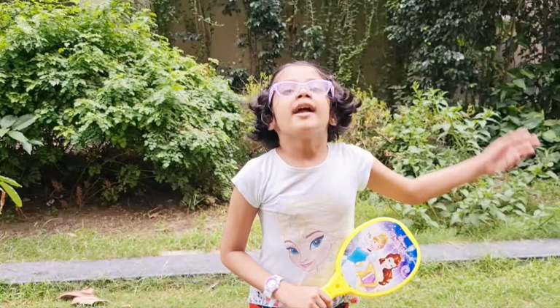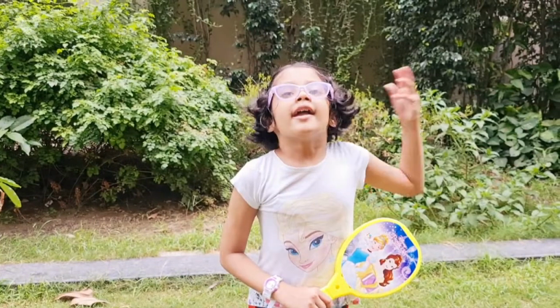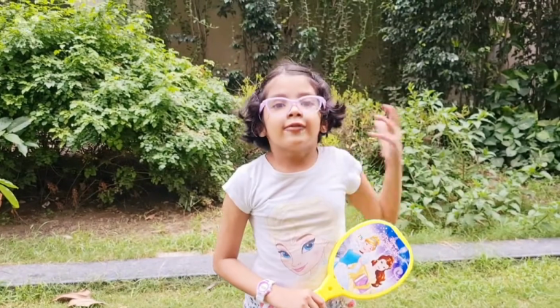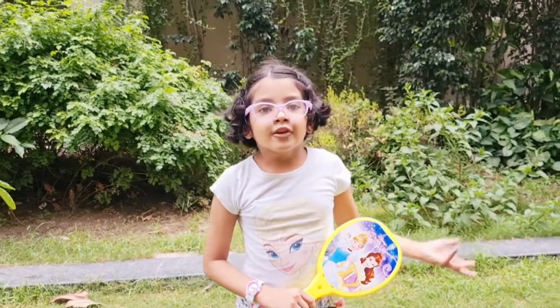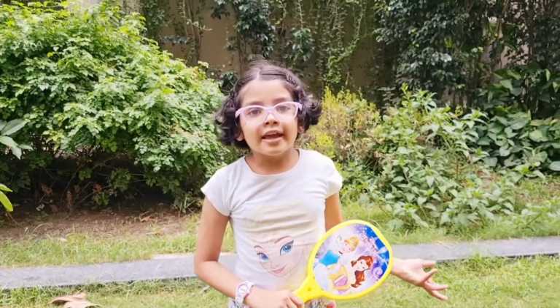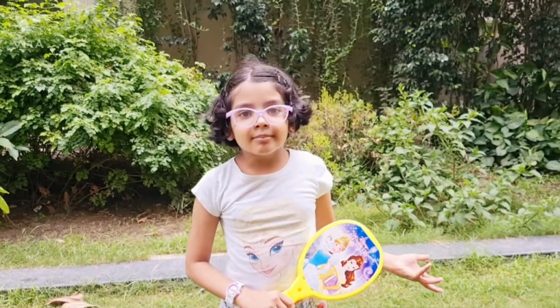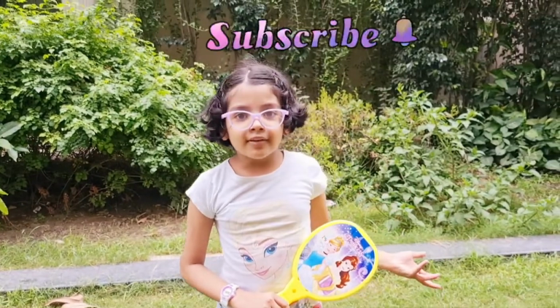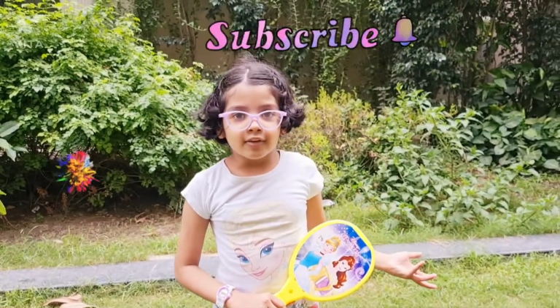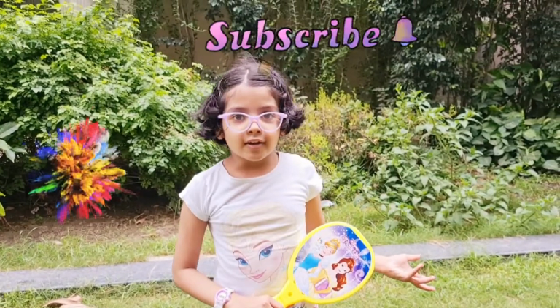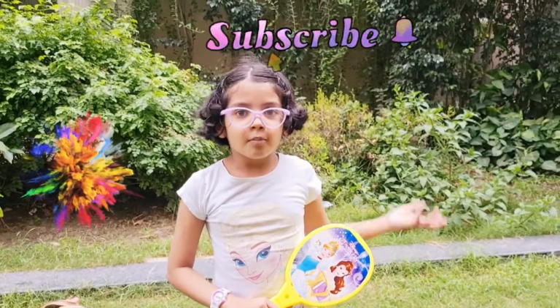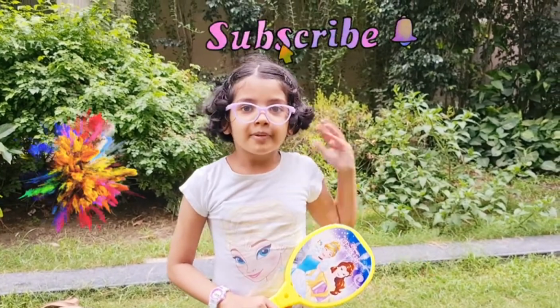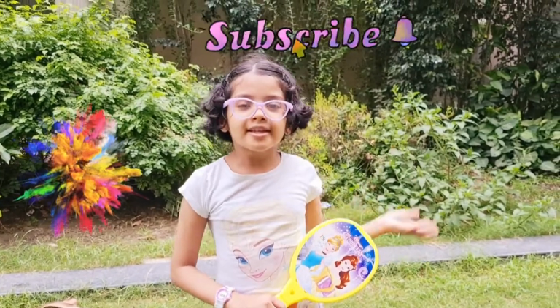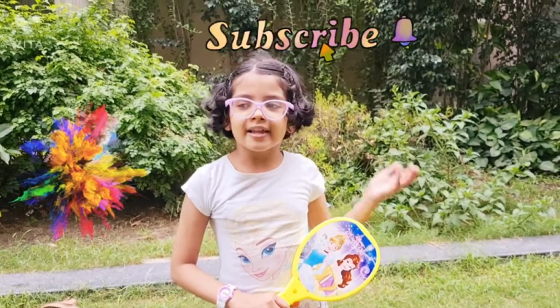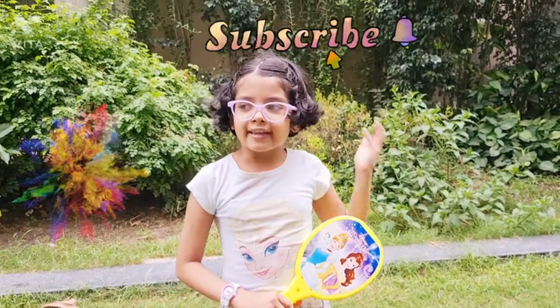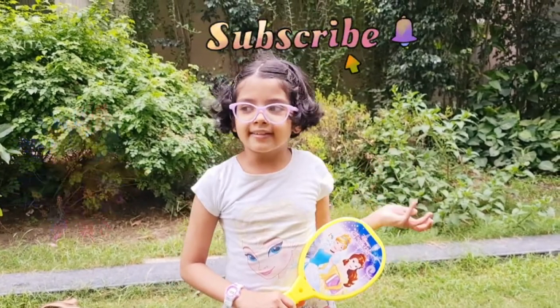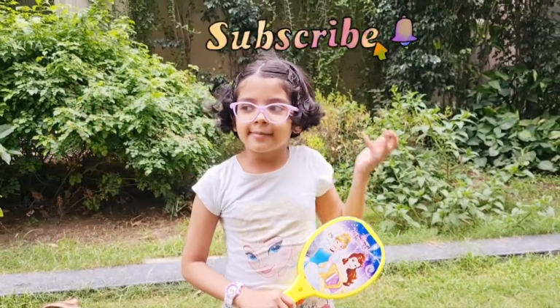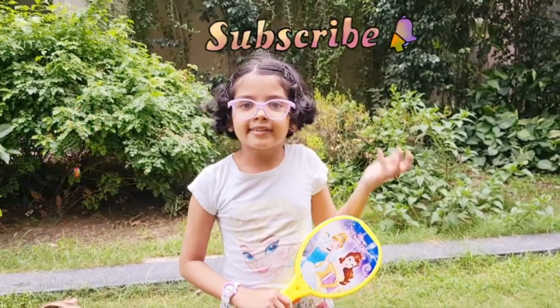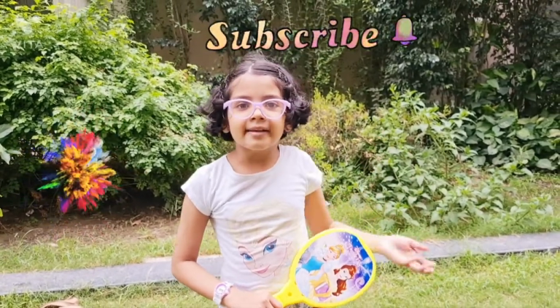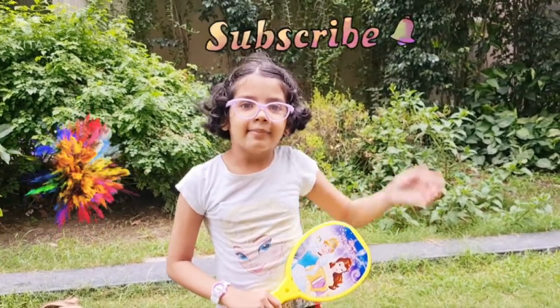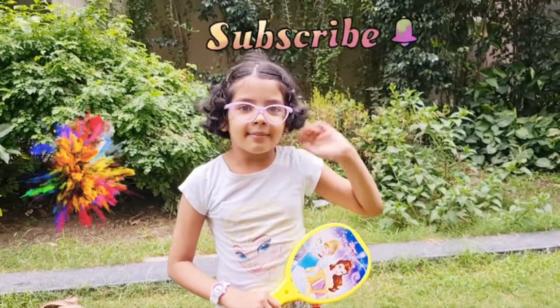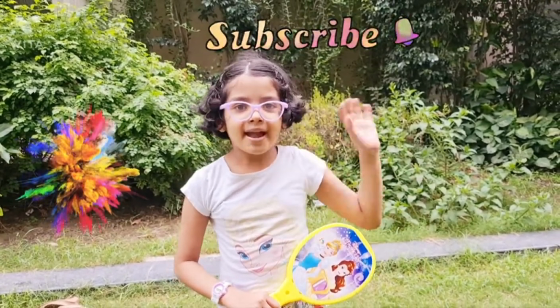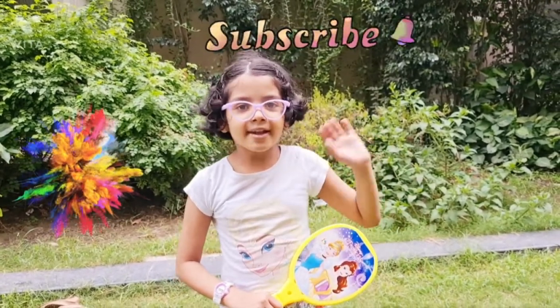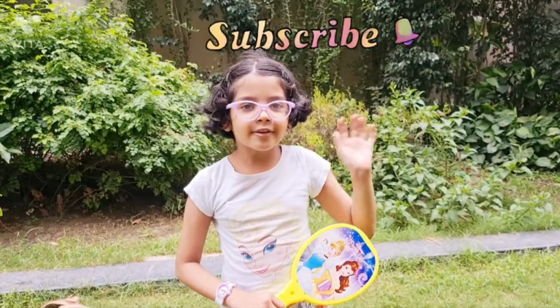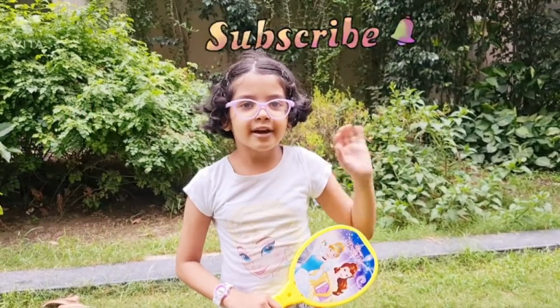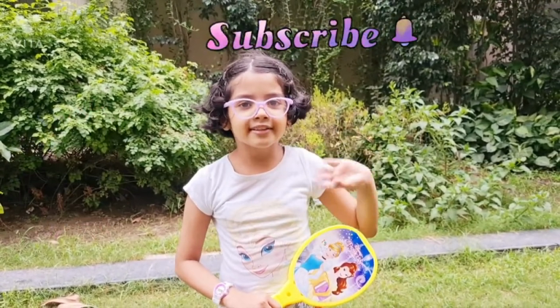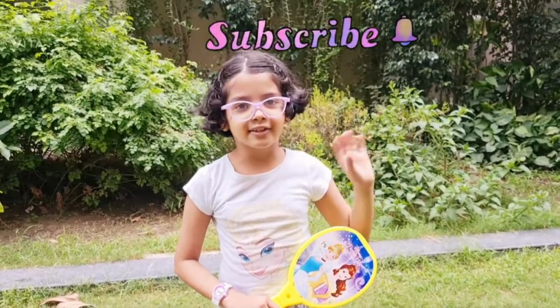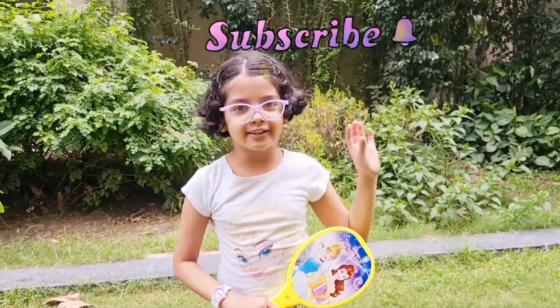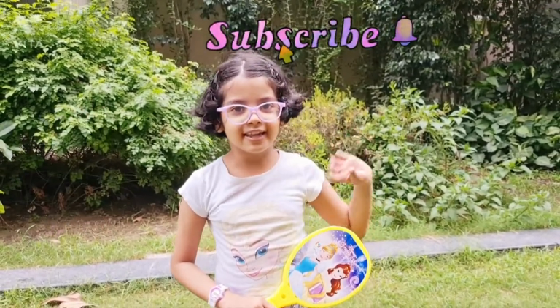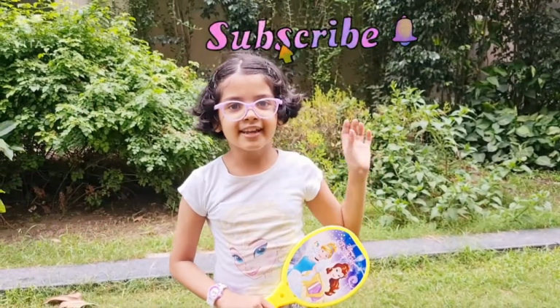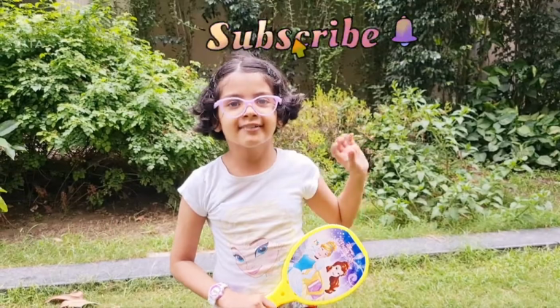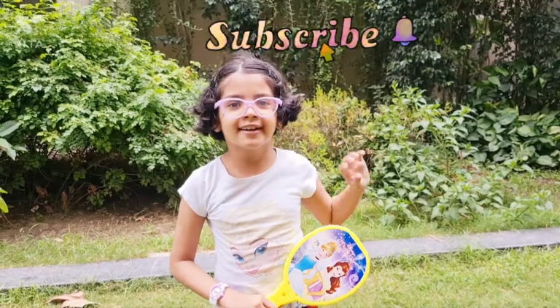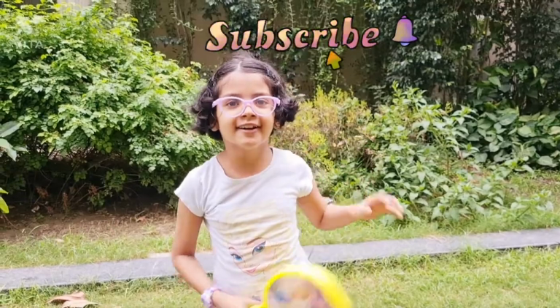If you like my video please like and subscribe, bye bye everyone, see you in the next video.